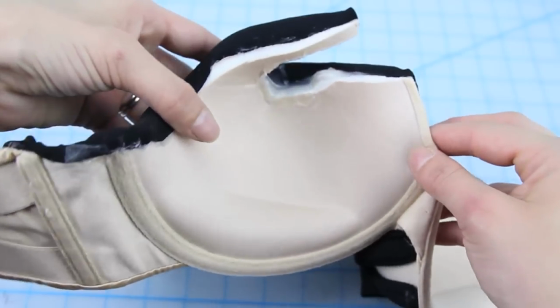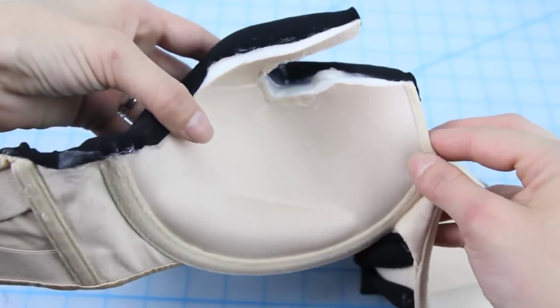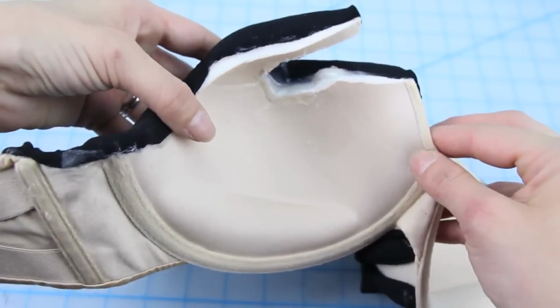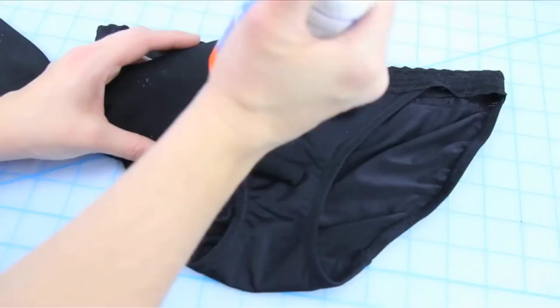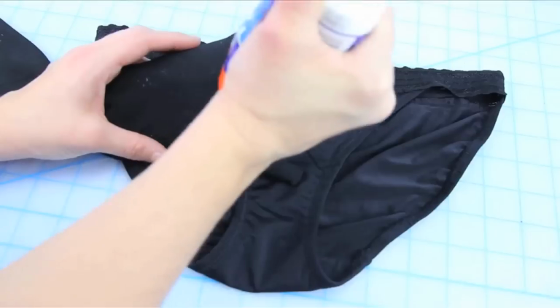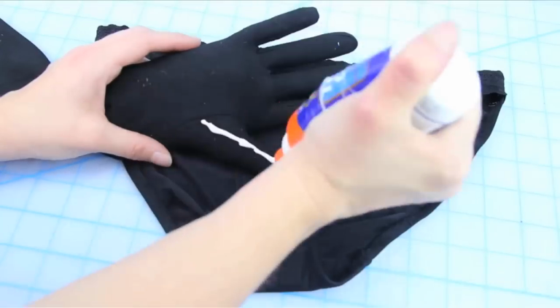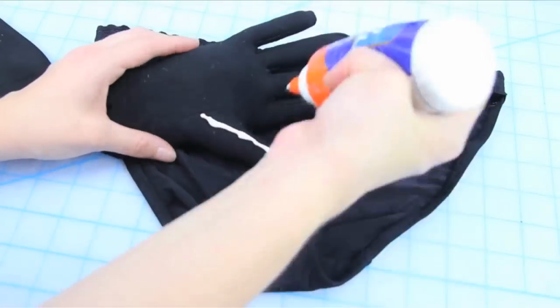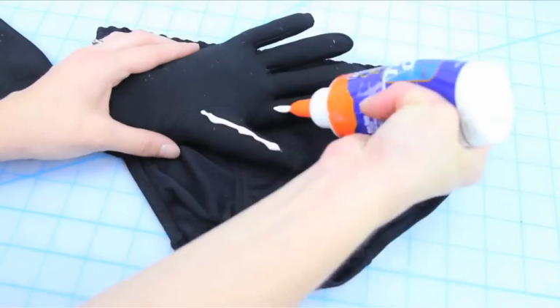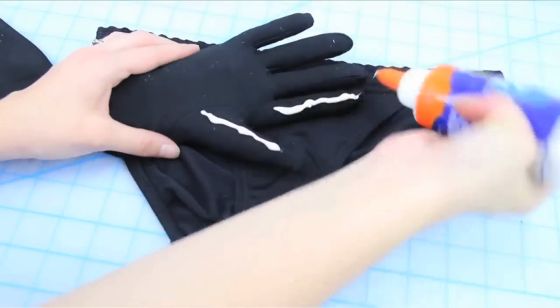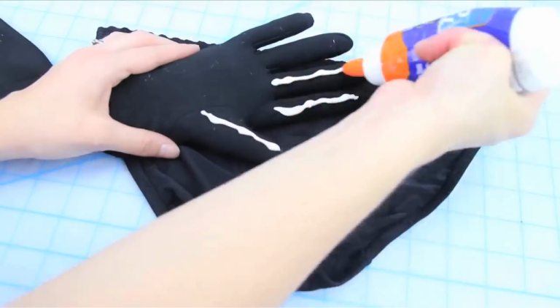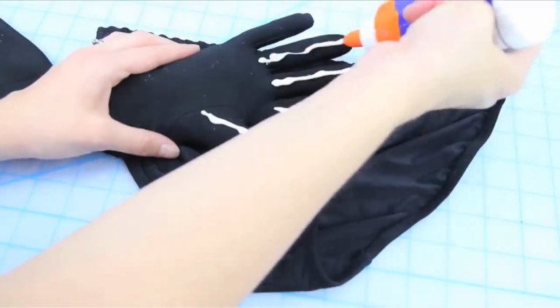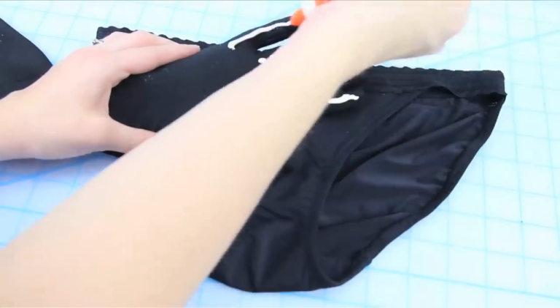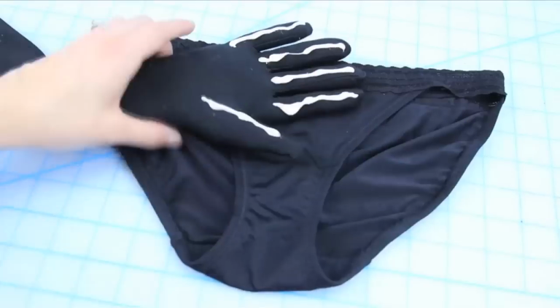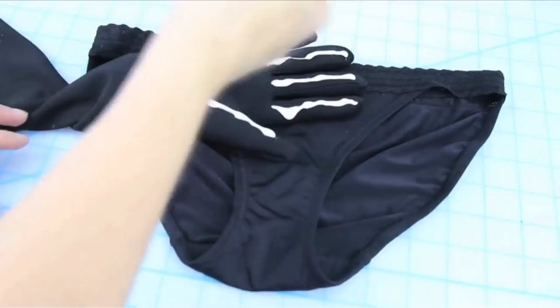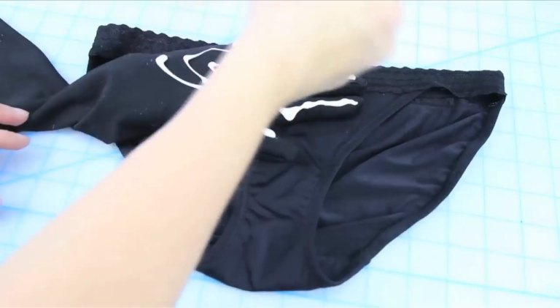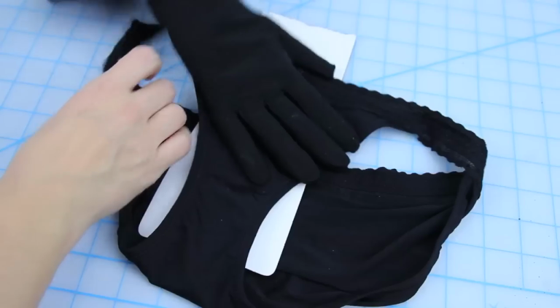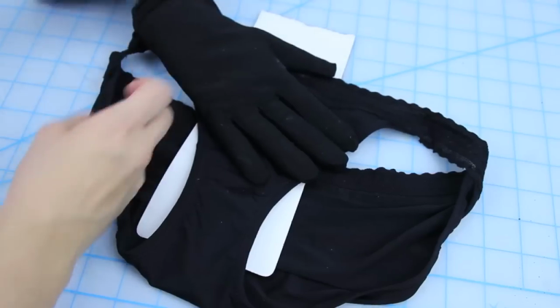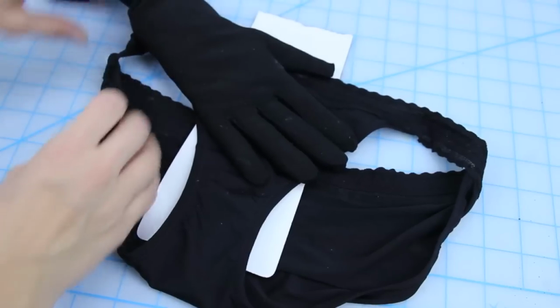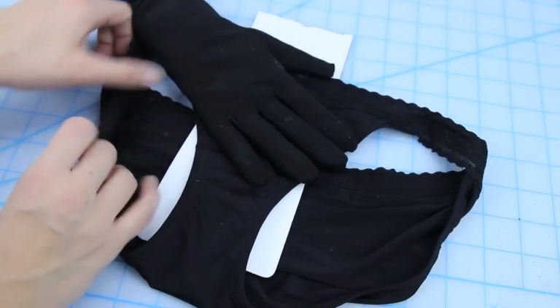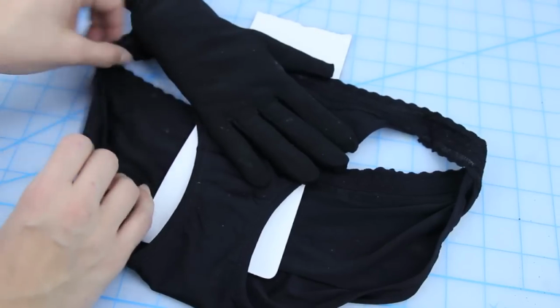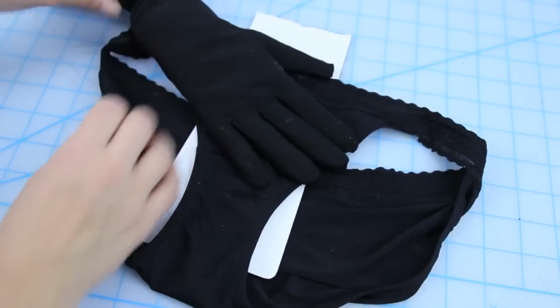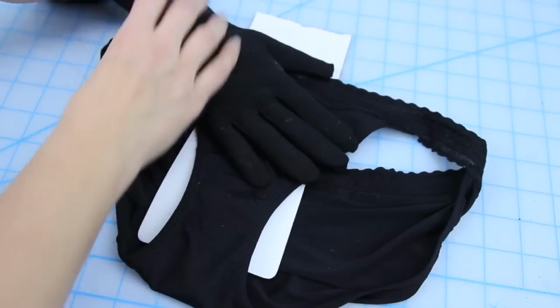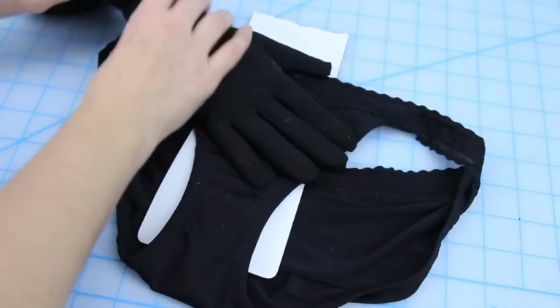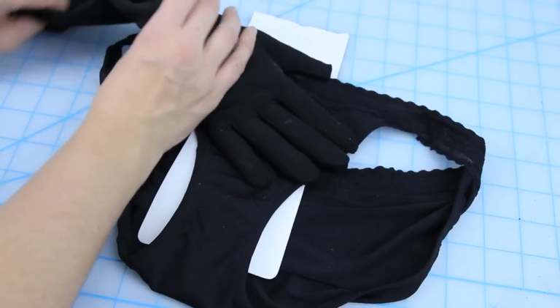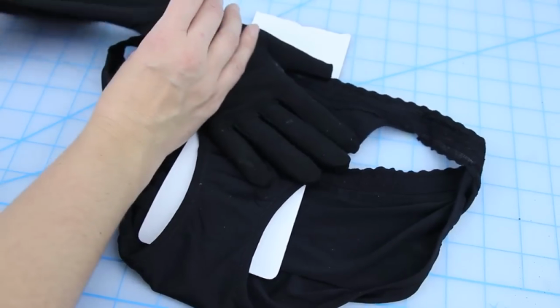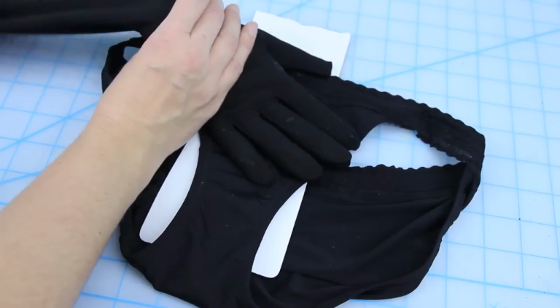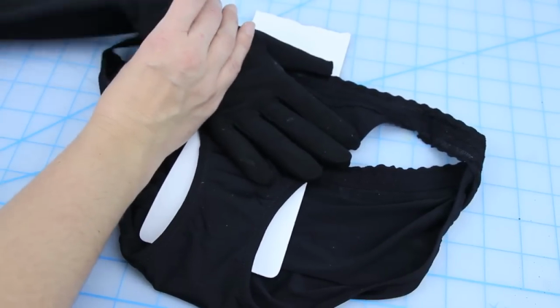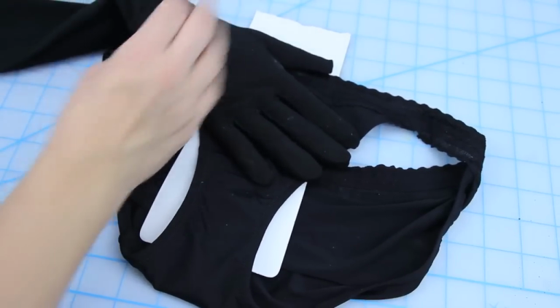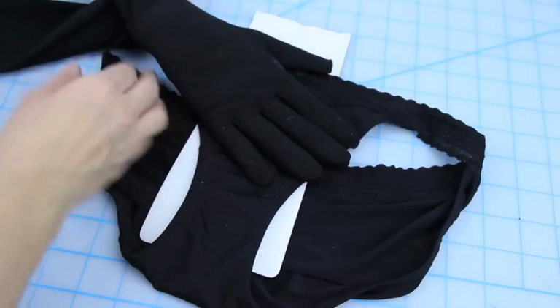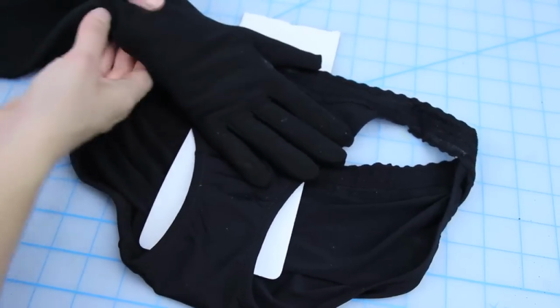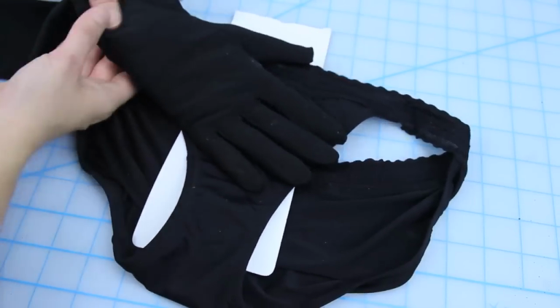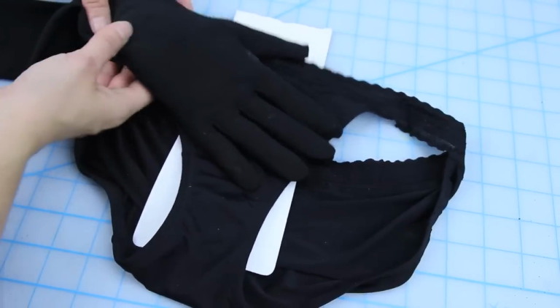For the undies, simply stuff one glove and glue the hand part to the hem crotch area. Then glue the end of the glove to the back and those are done.